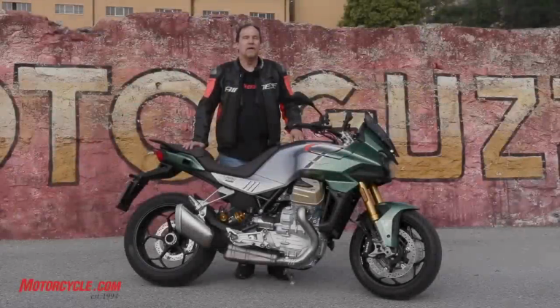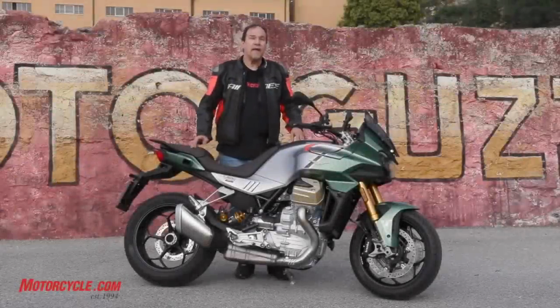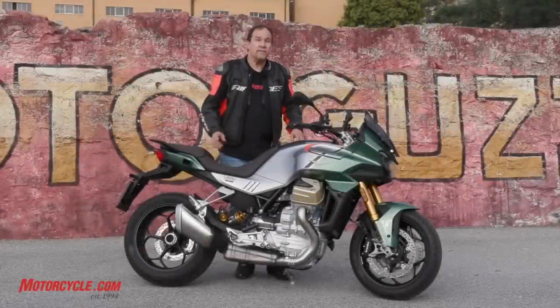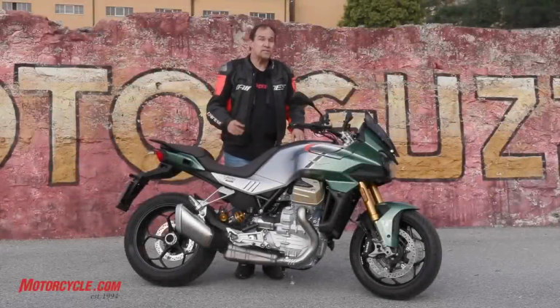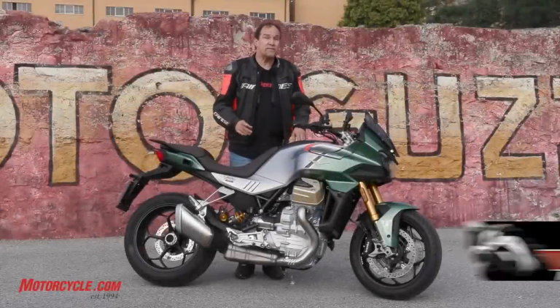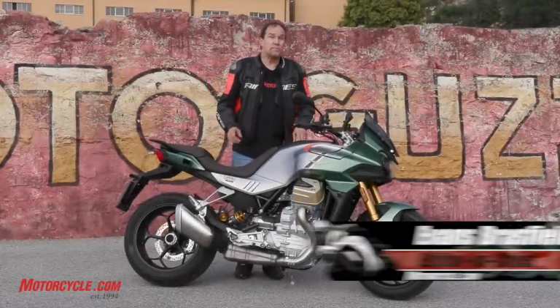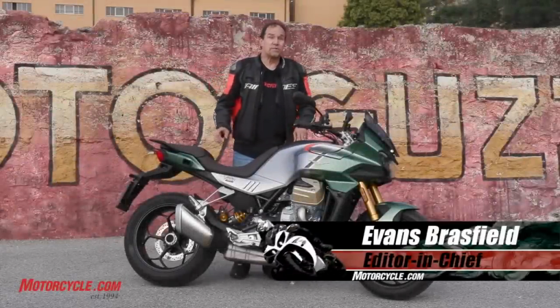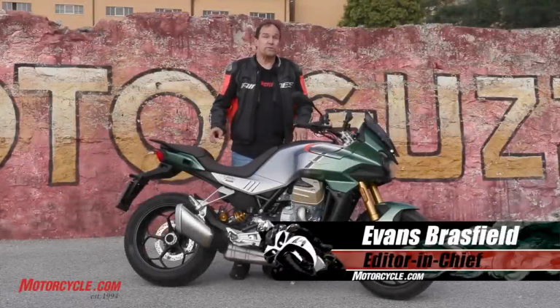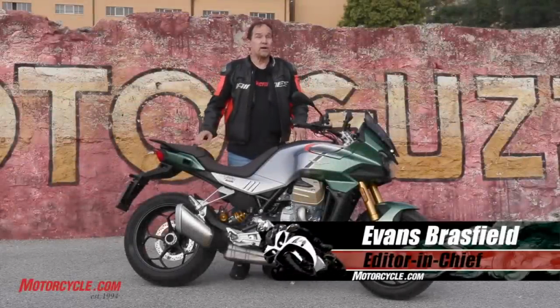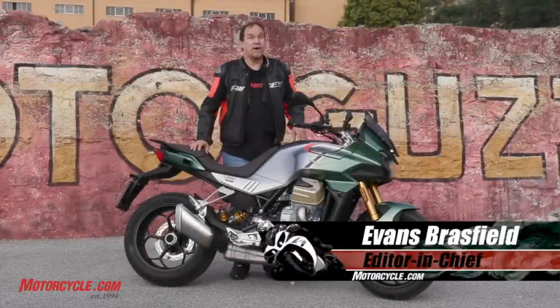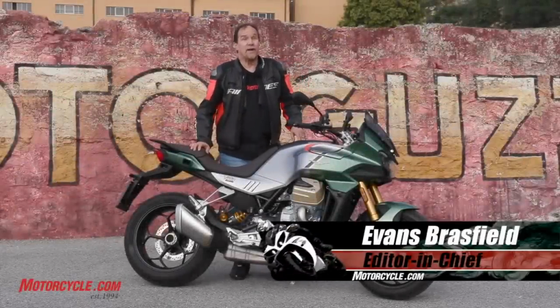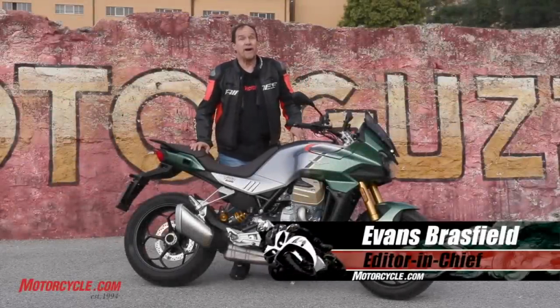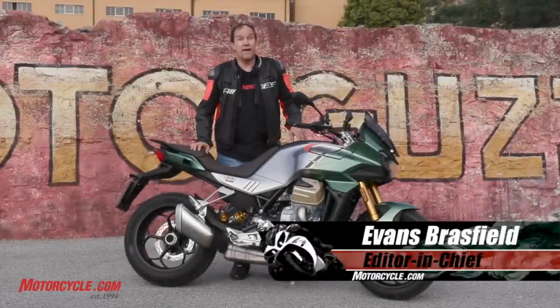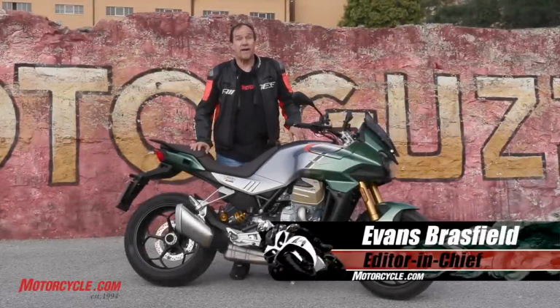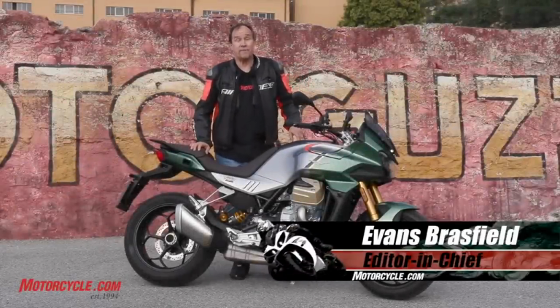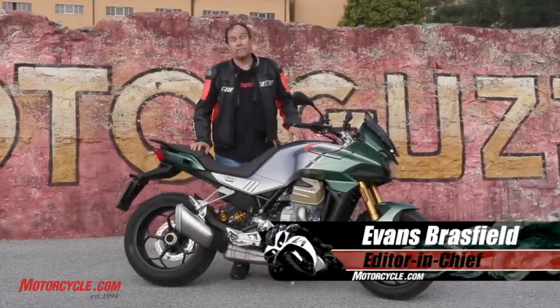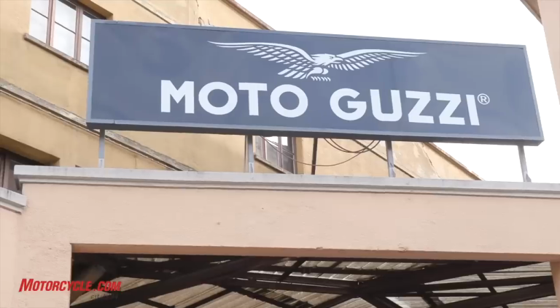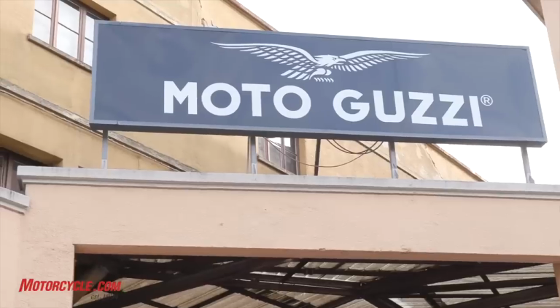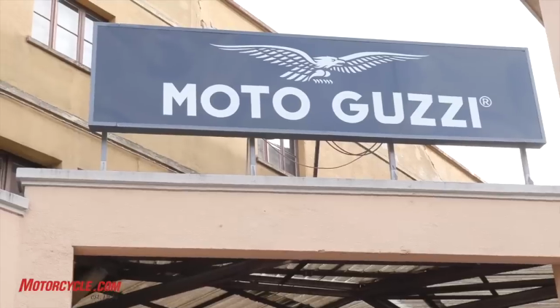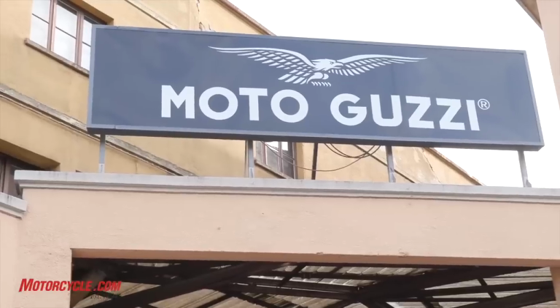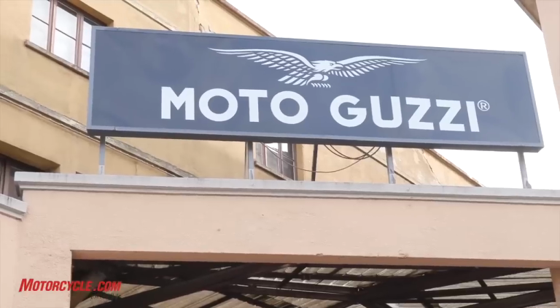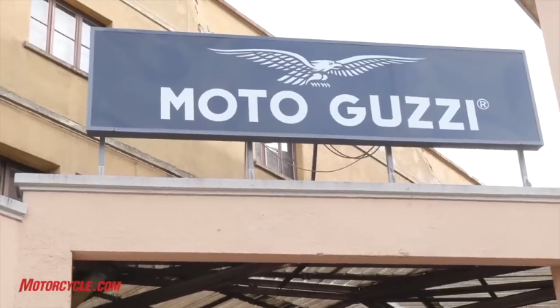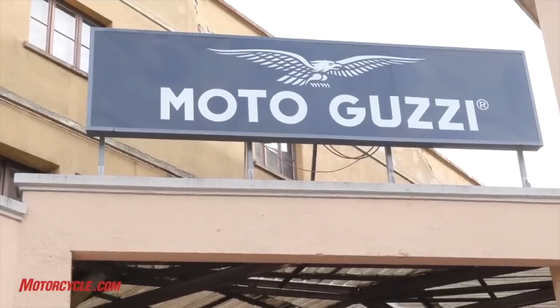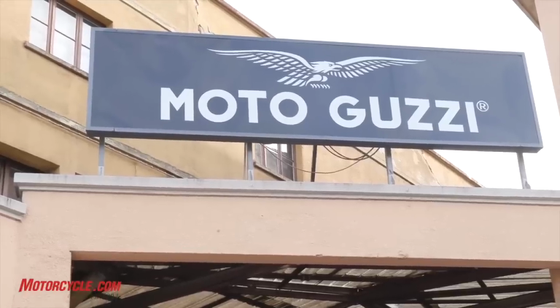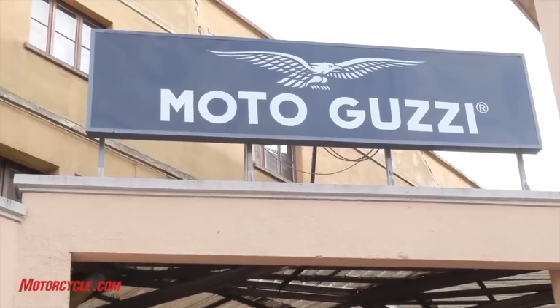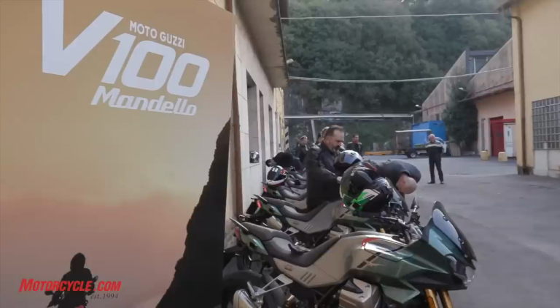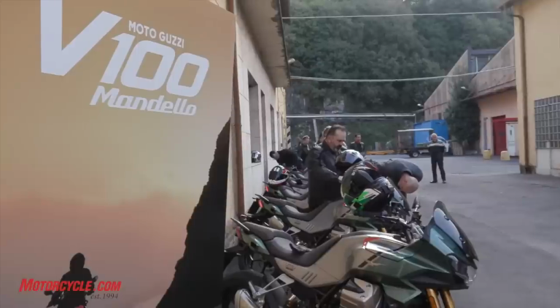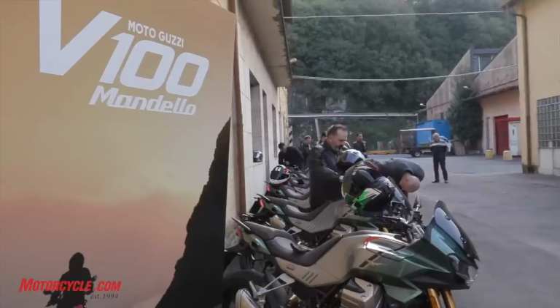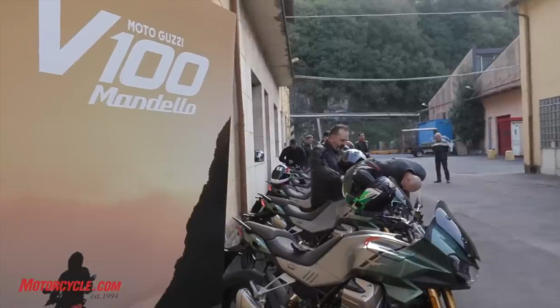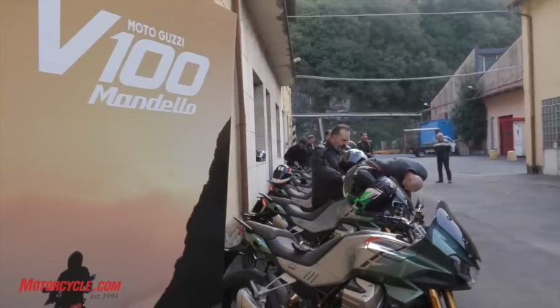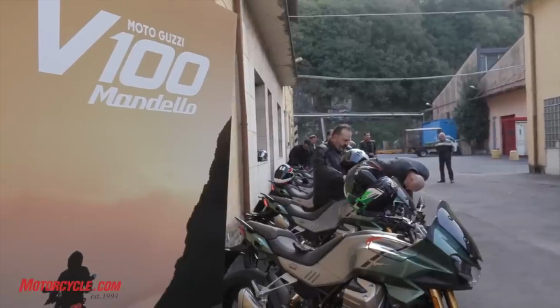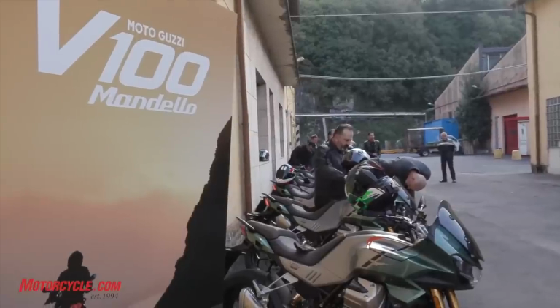Hey, this is Evans at Motorcycle.com, and I am at the Moto Guzzi factory in Mandello Del Vario, Italy.